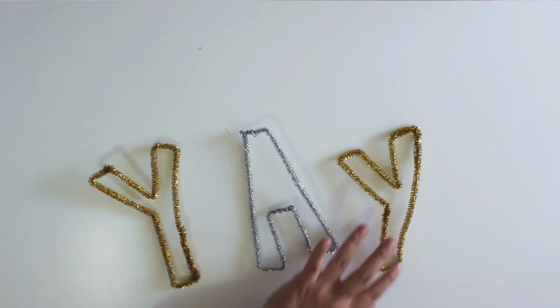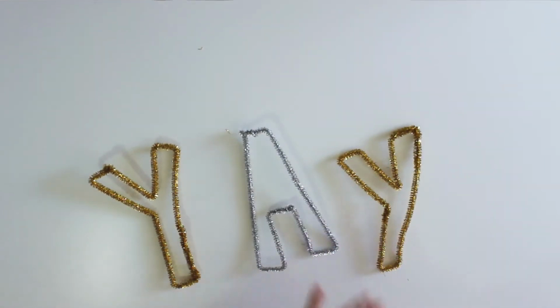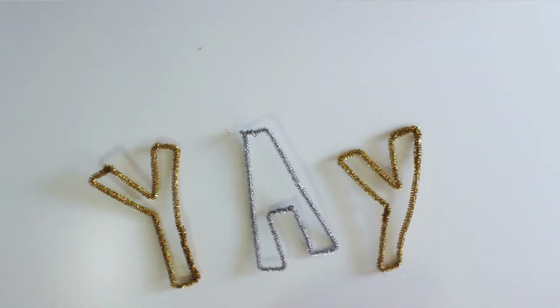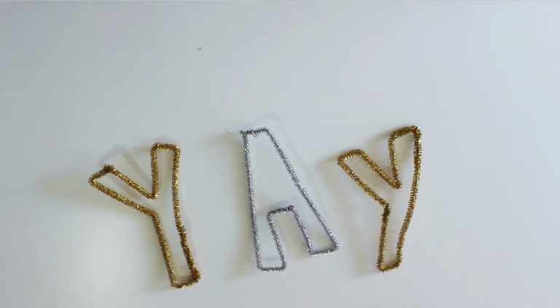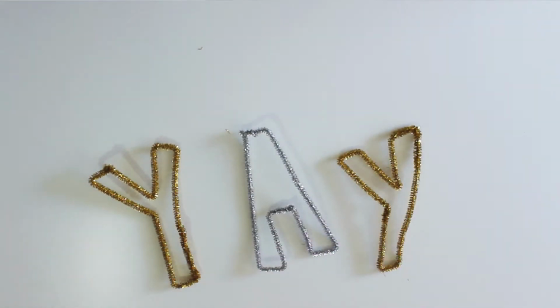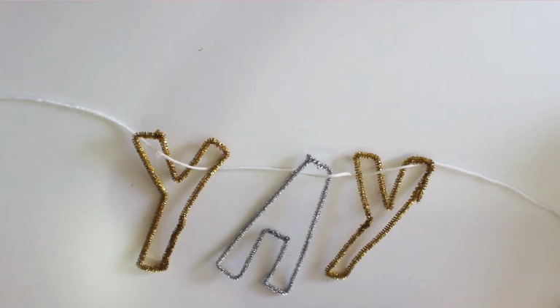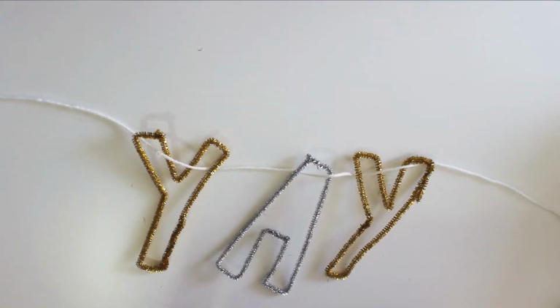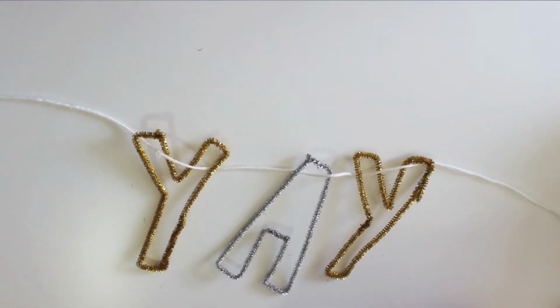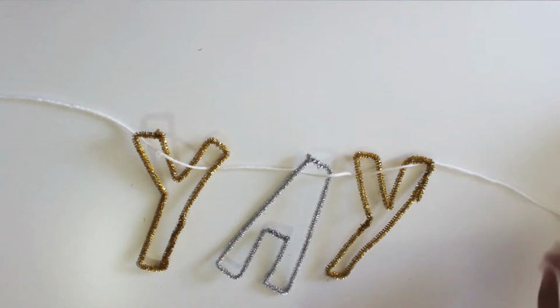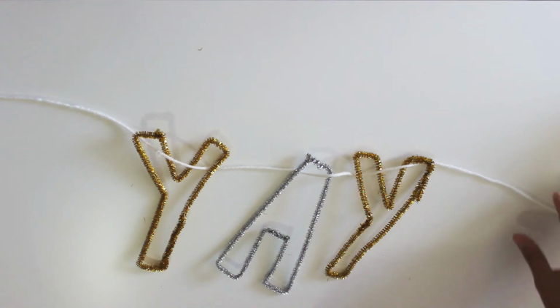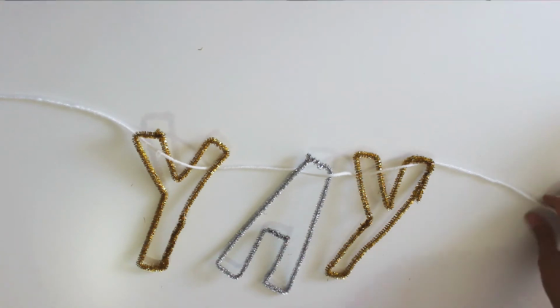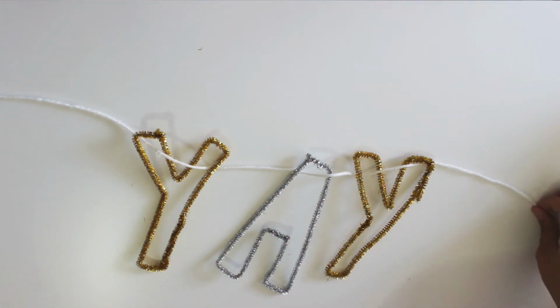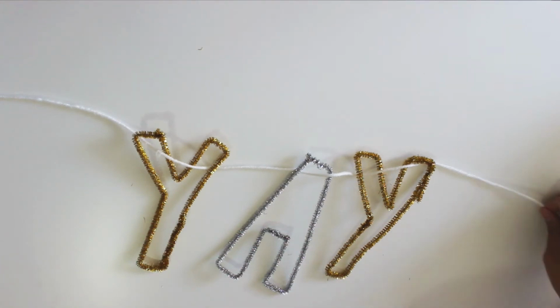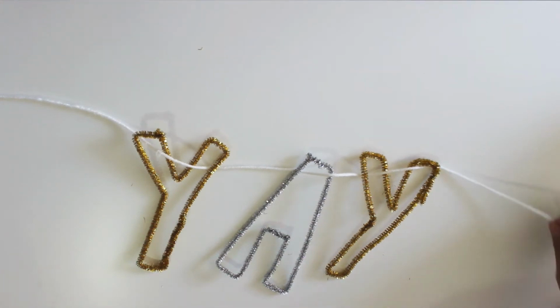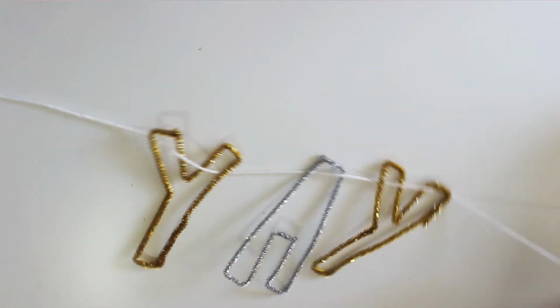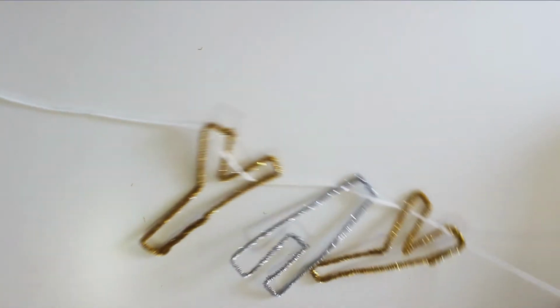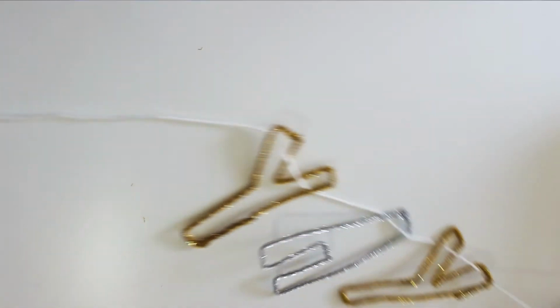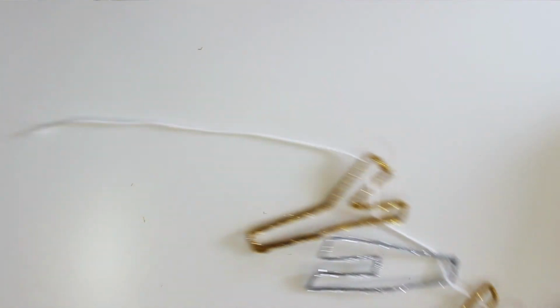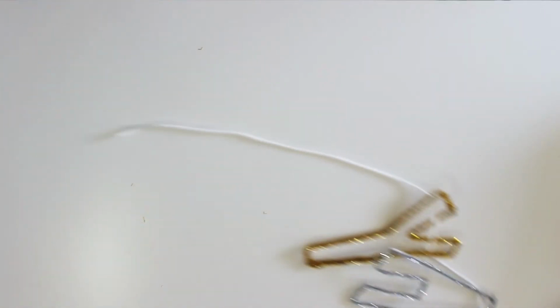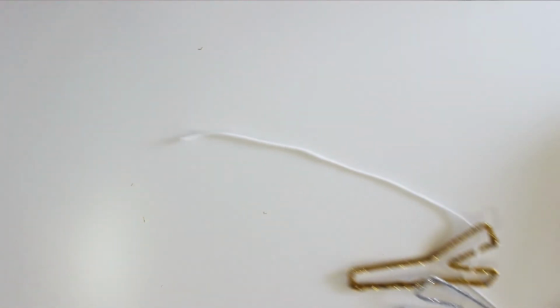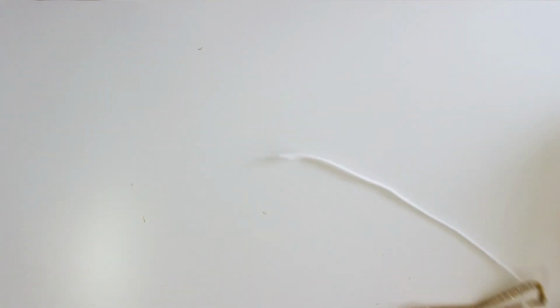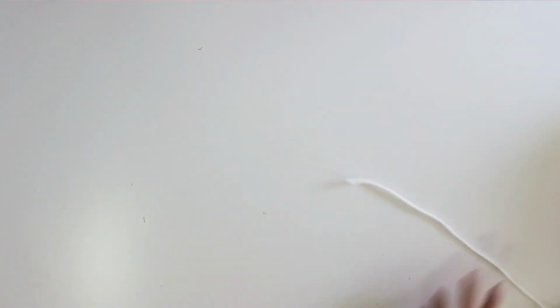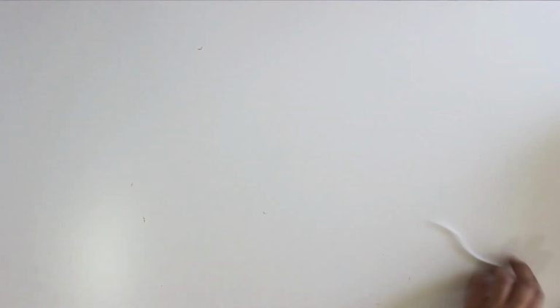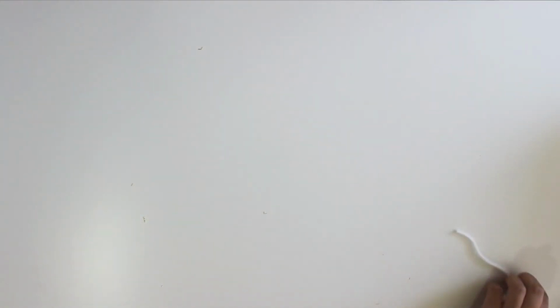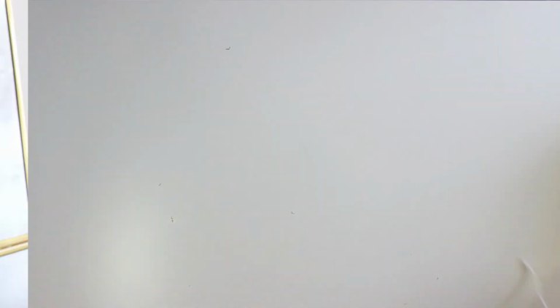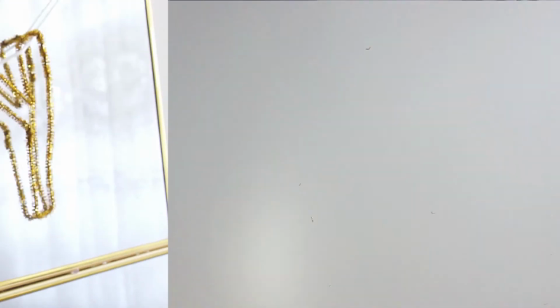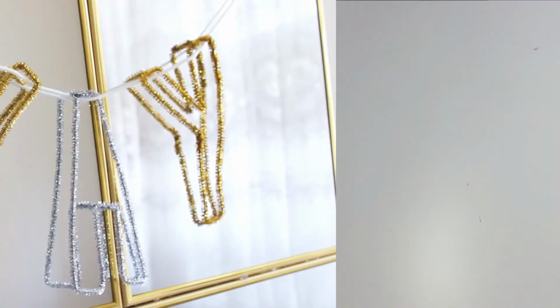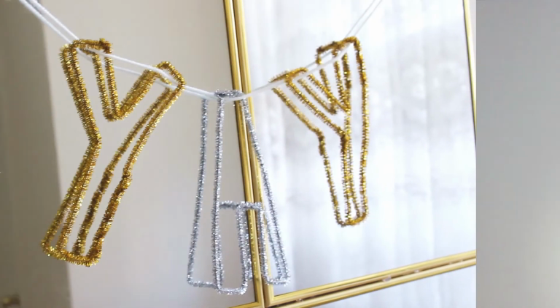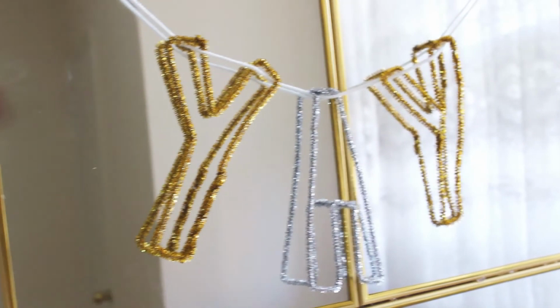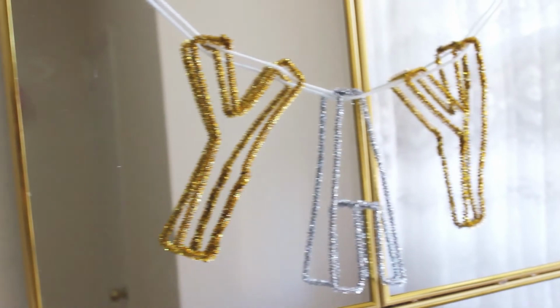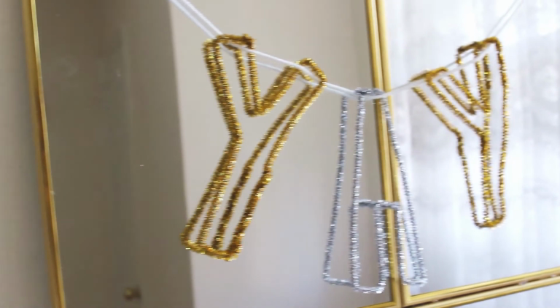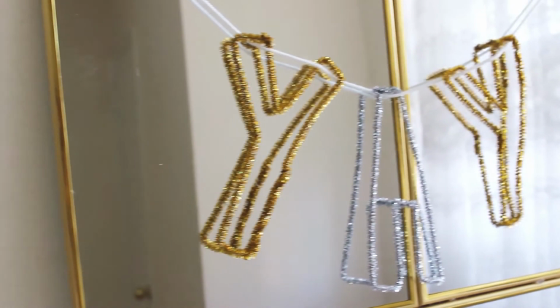Now all you want to do is grab some string — I'm just using yarn — string it together, and you've got yourself a cute garland.